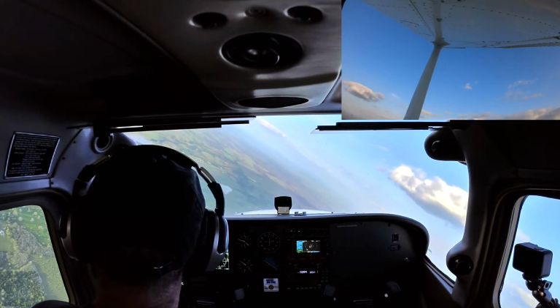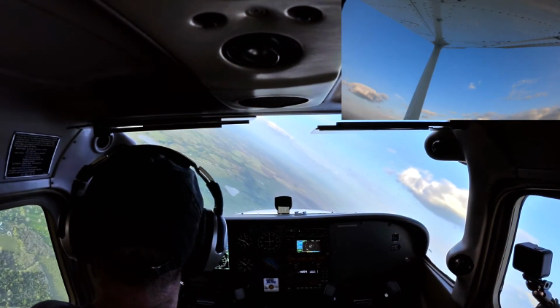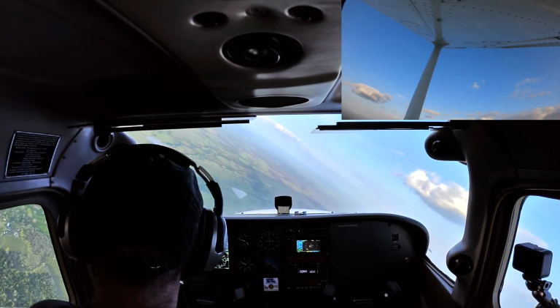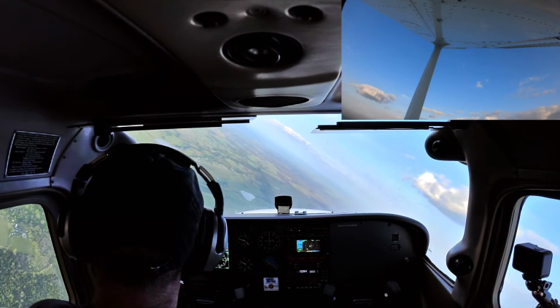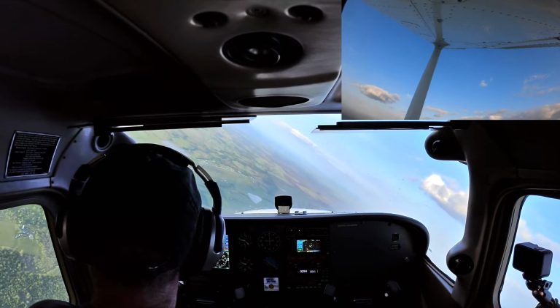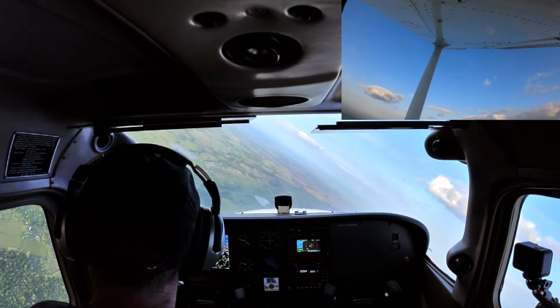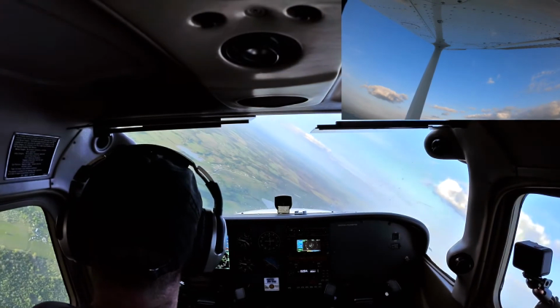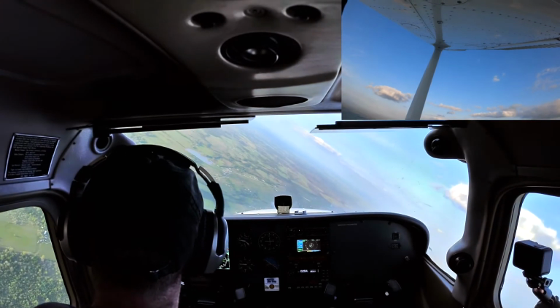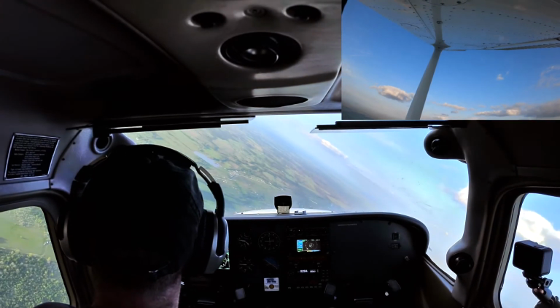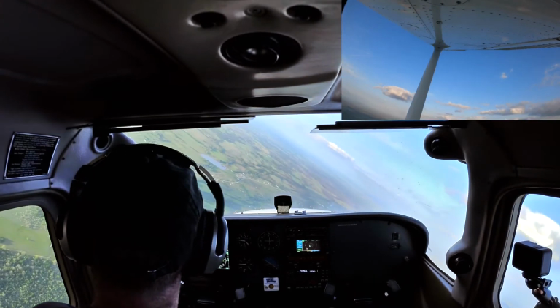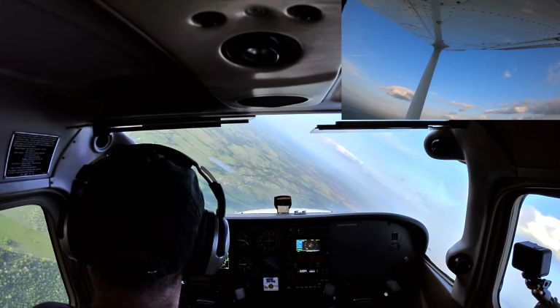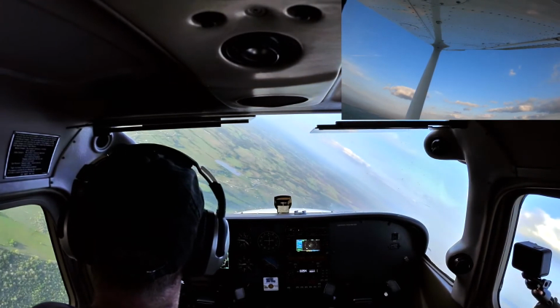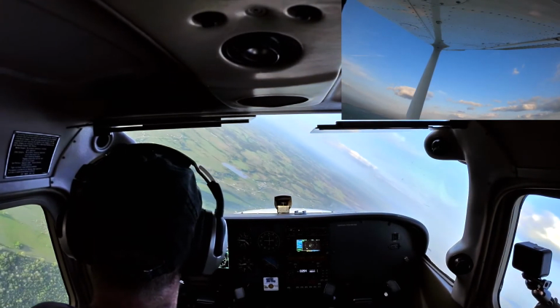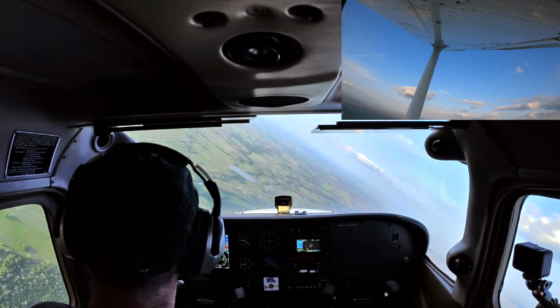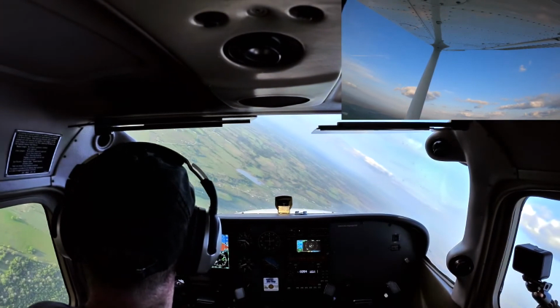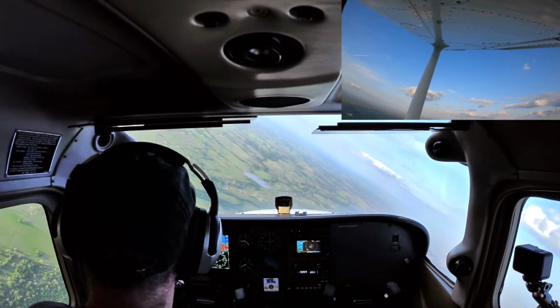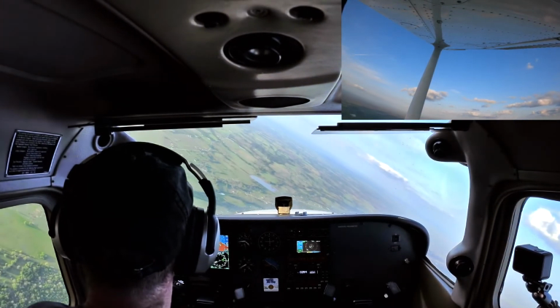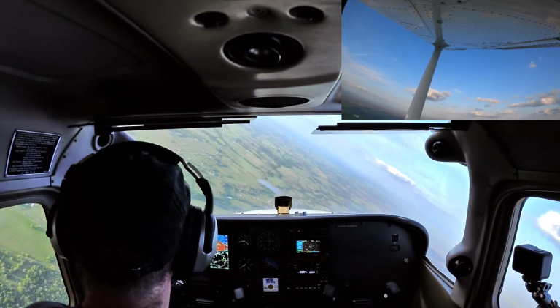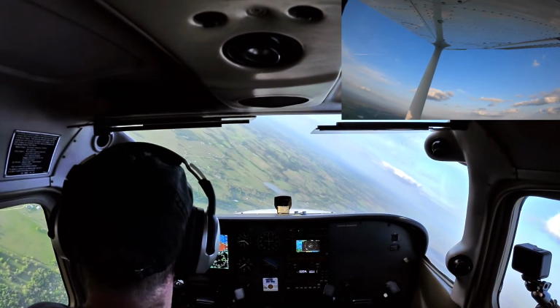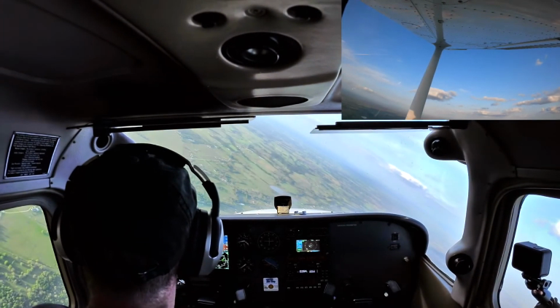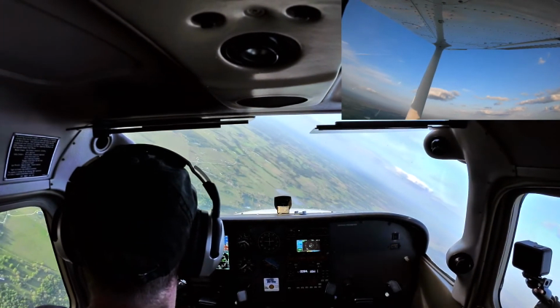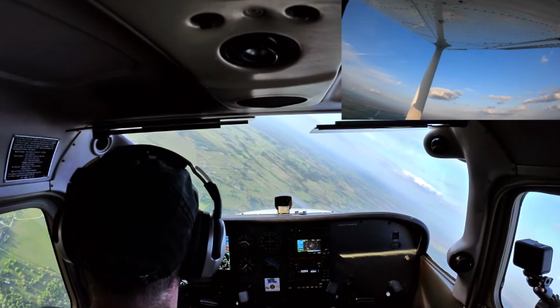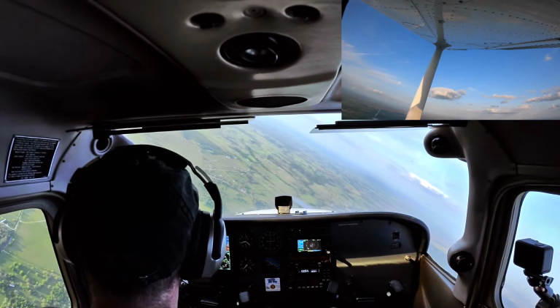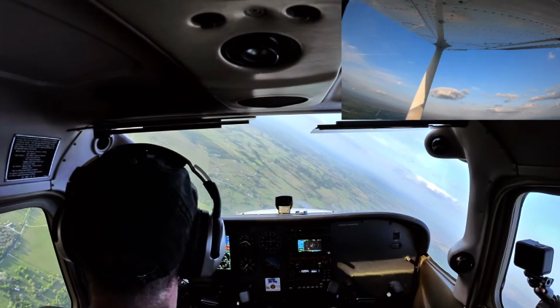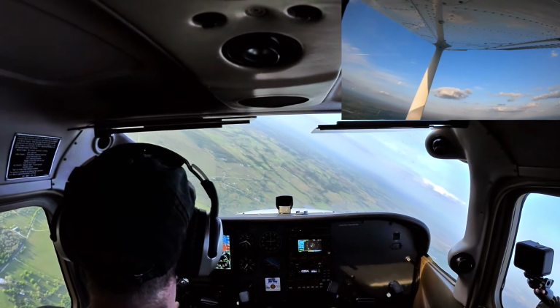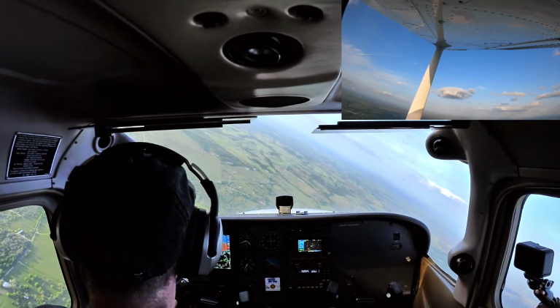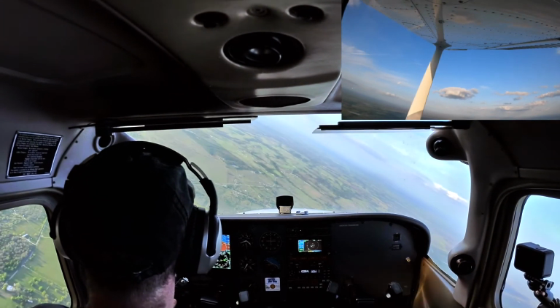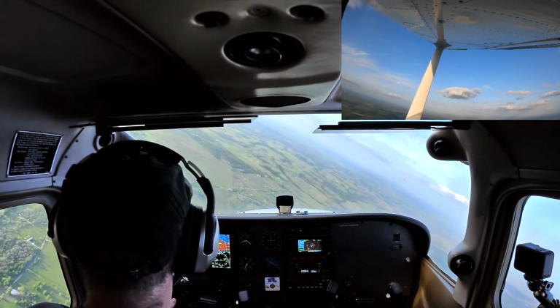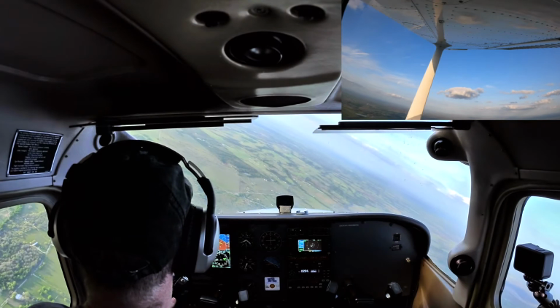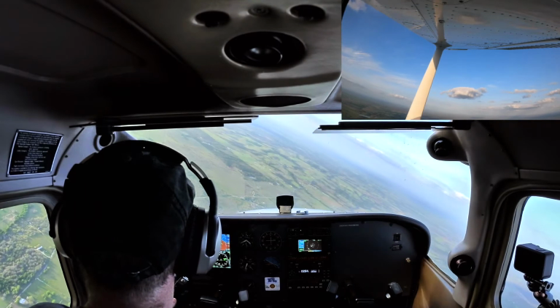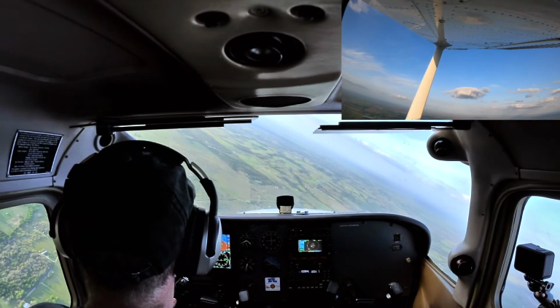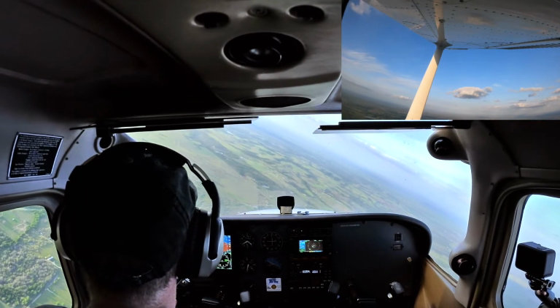And to be honest, this is one of those maneuvers where you want to just almost get out of the way and let the airplane do its thing.